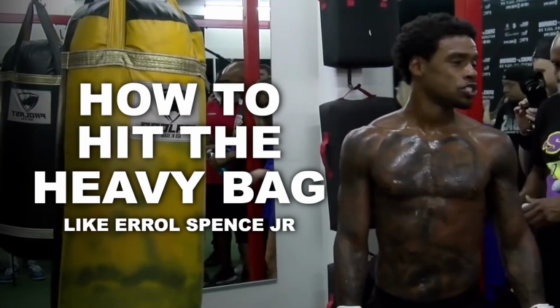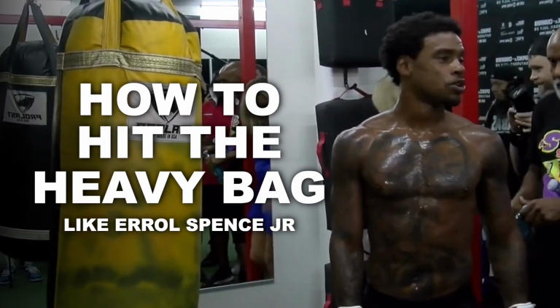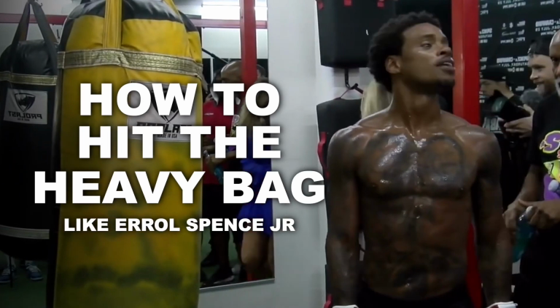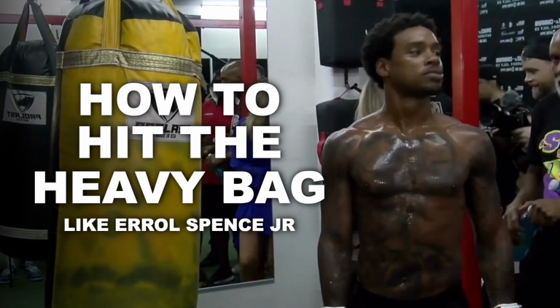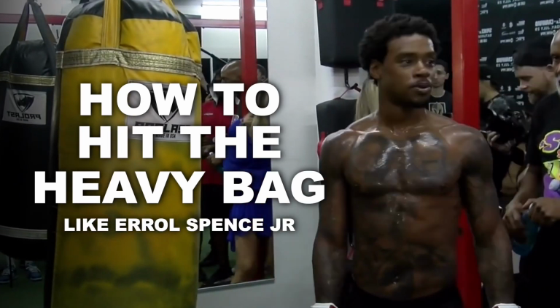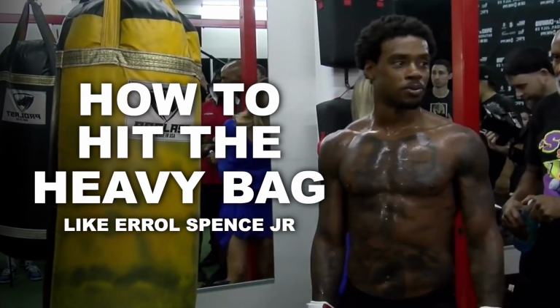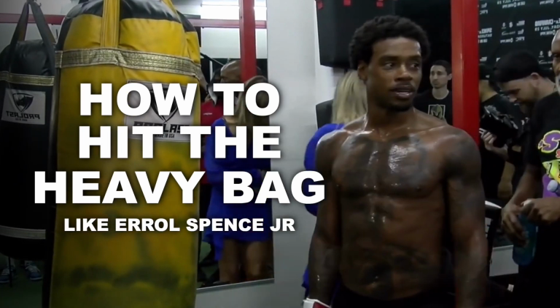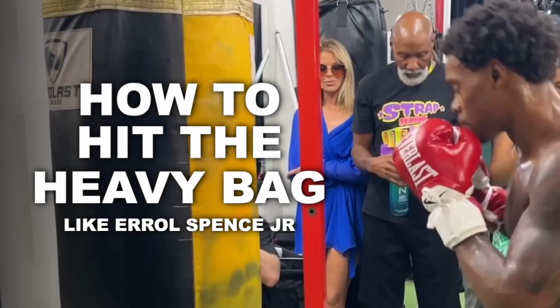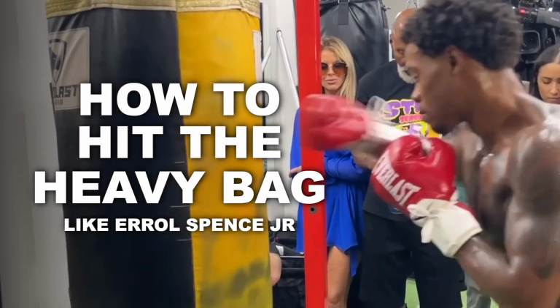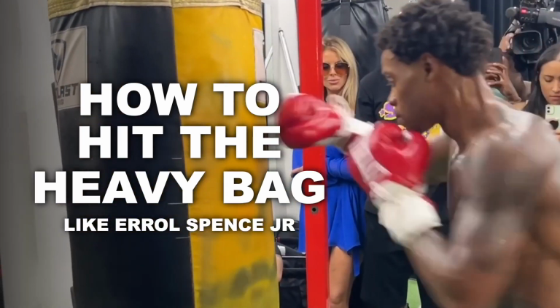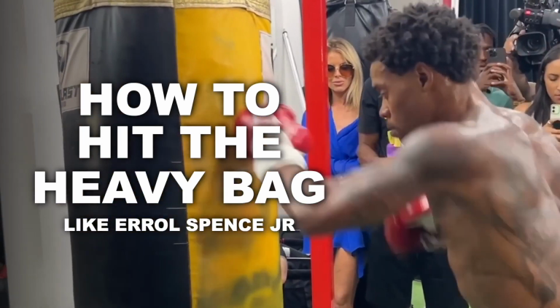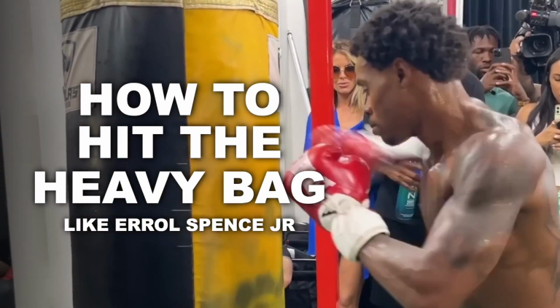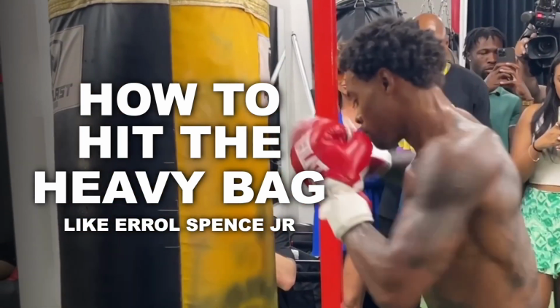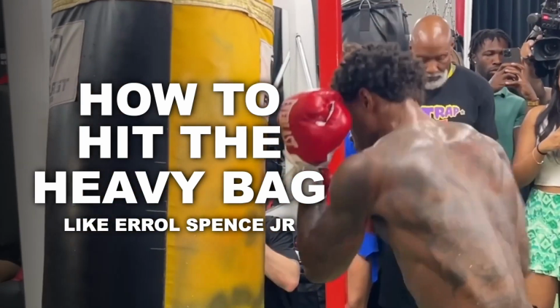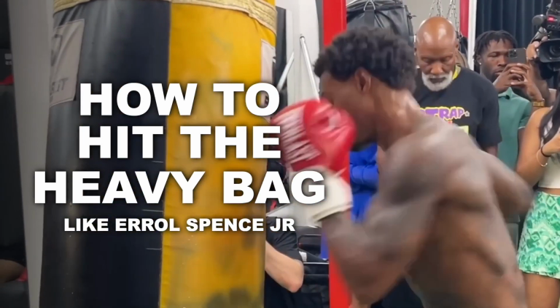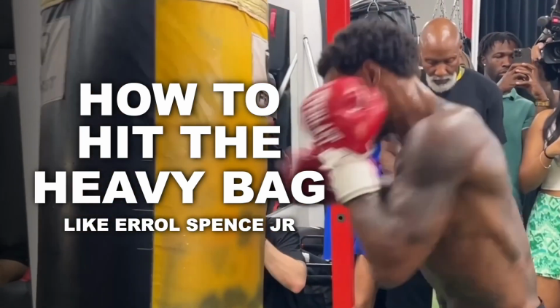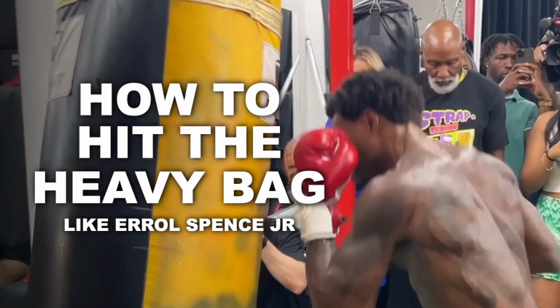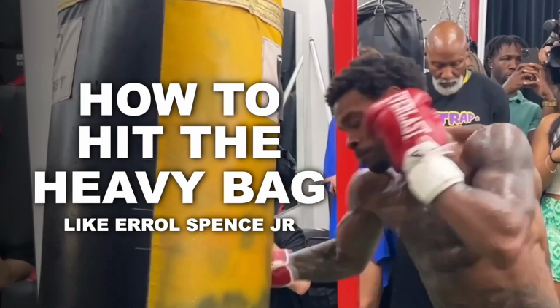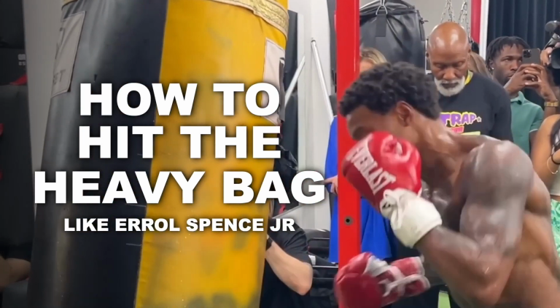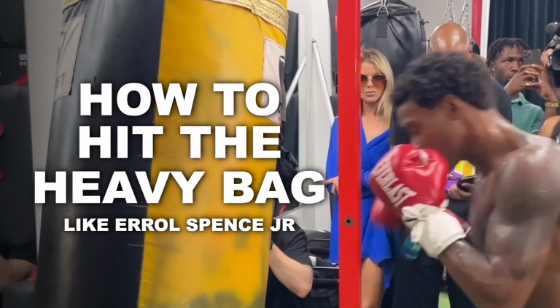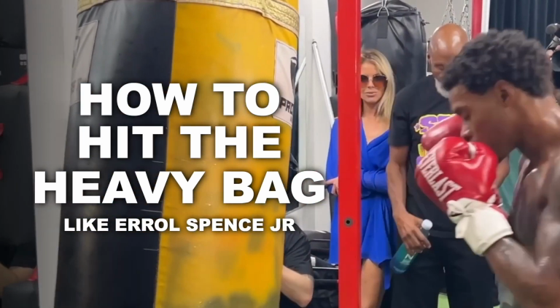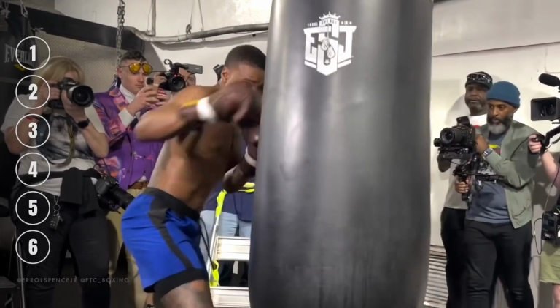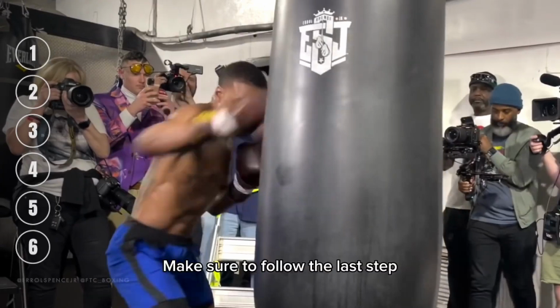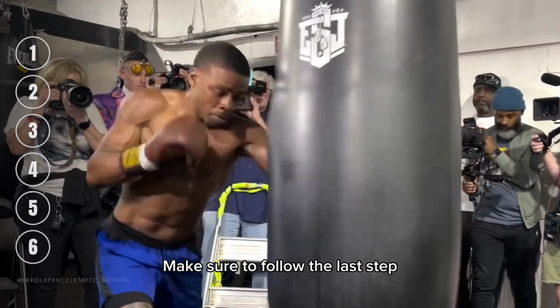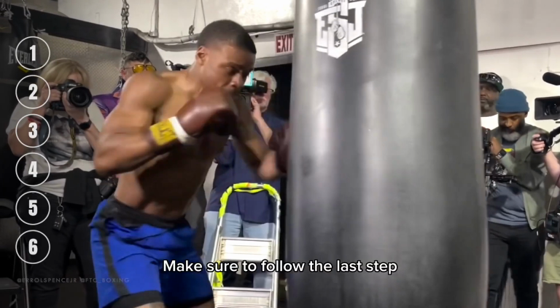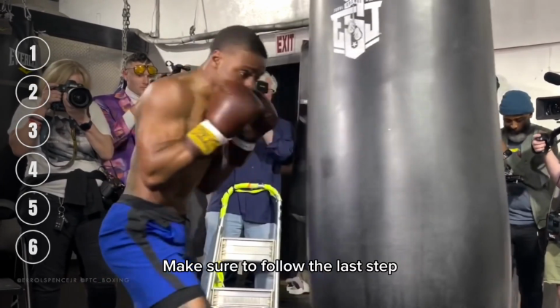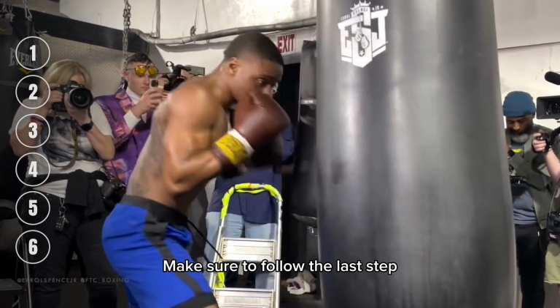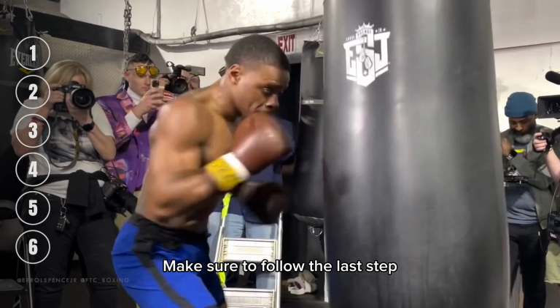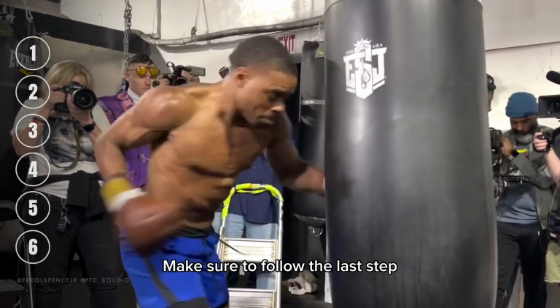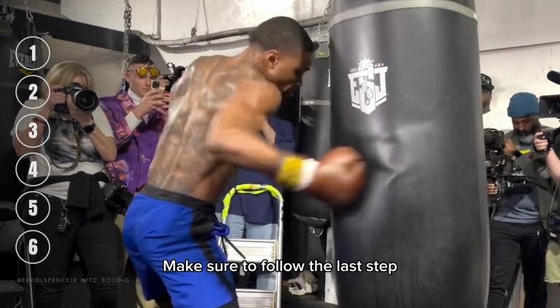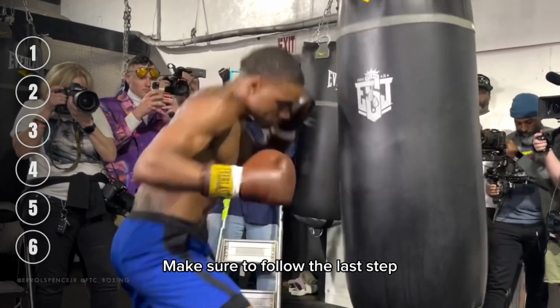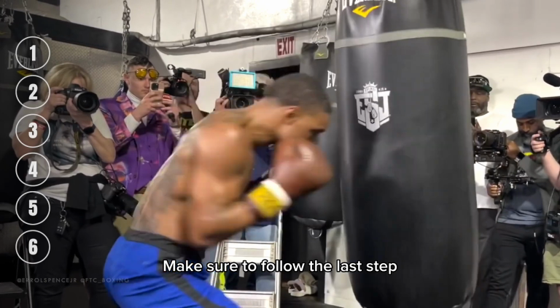Here are six steps to hit the heavy bag like Errol Spence Jr. Make sure to follow the last step.